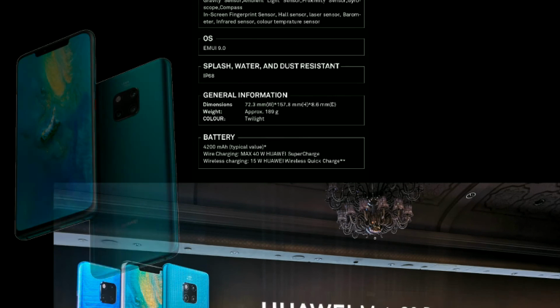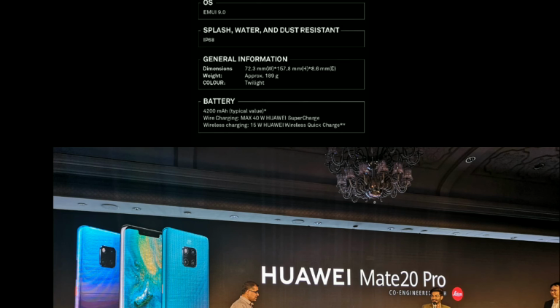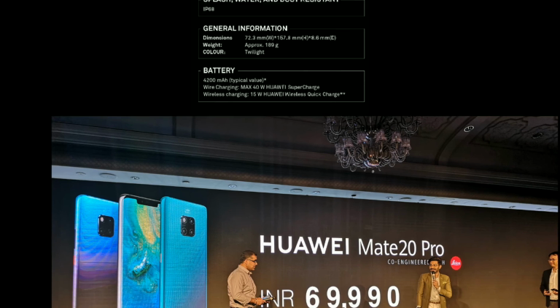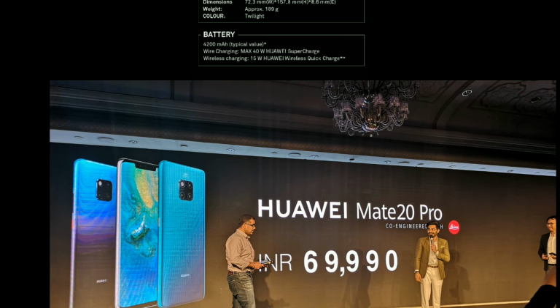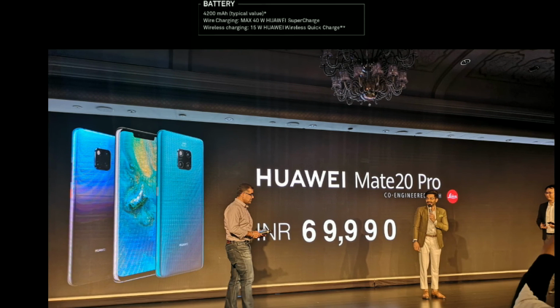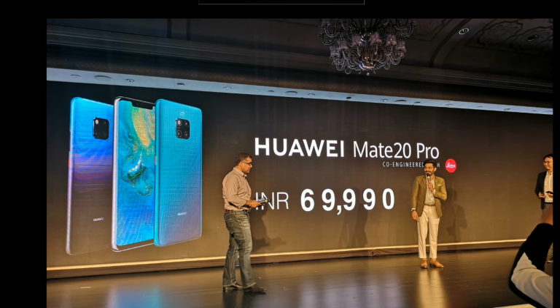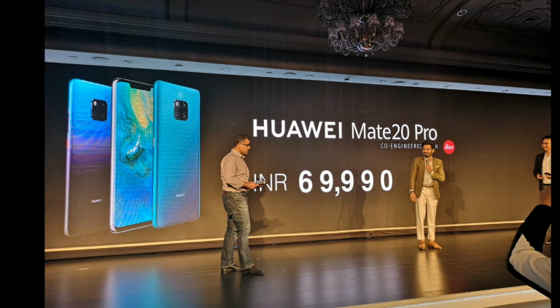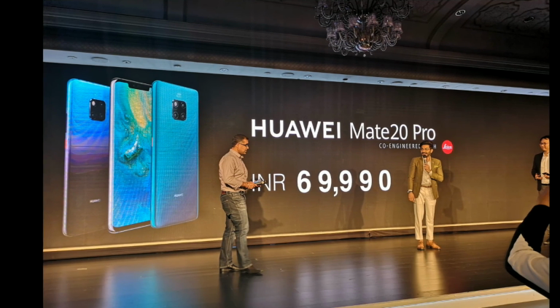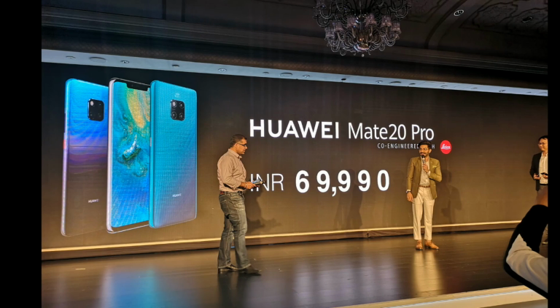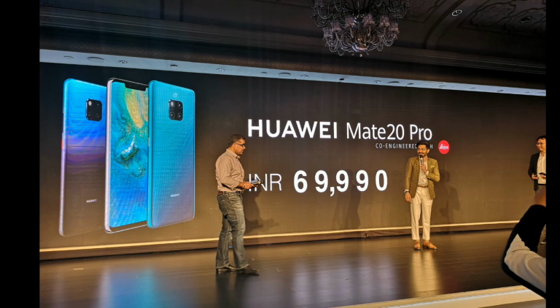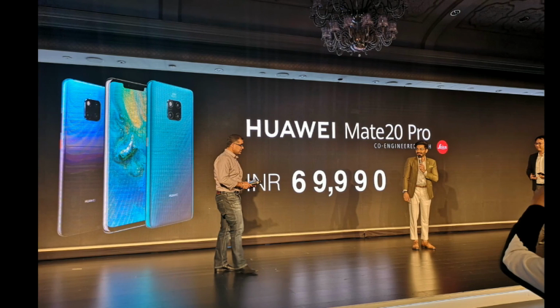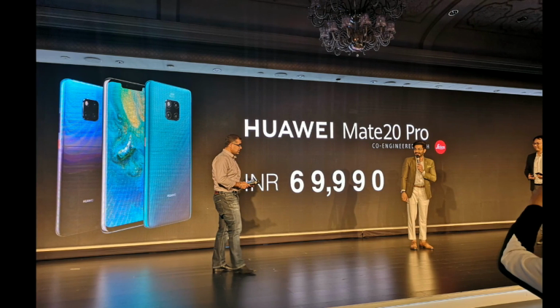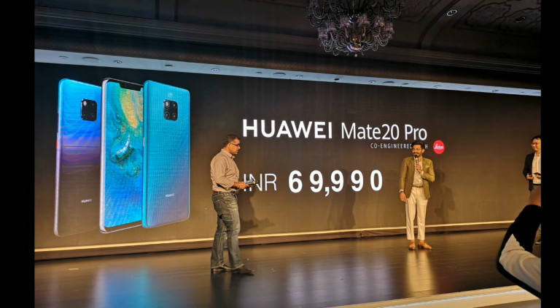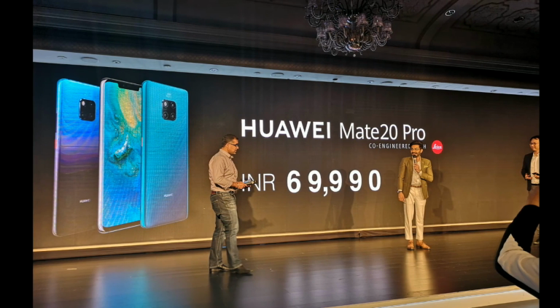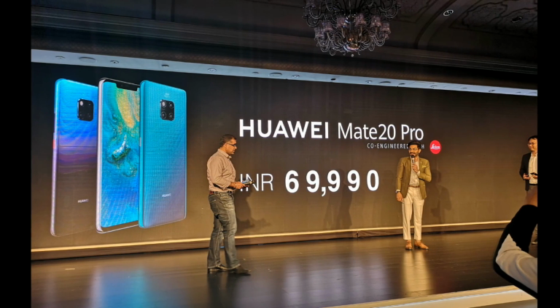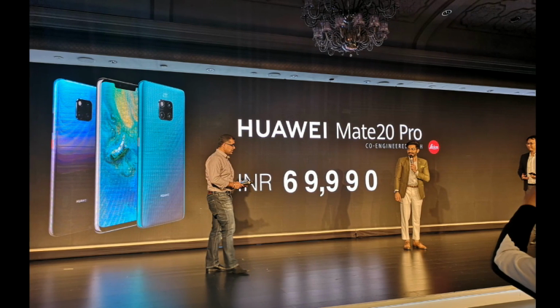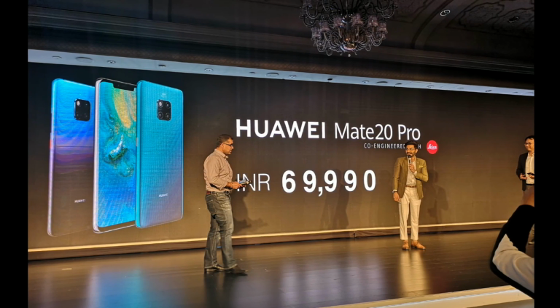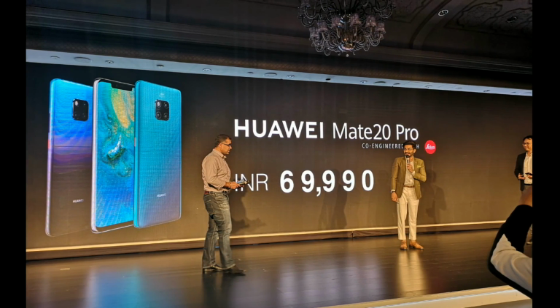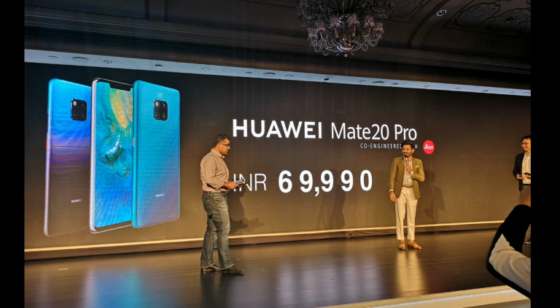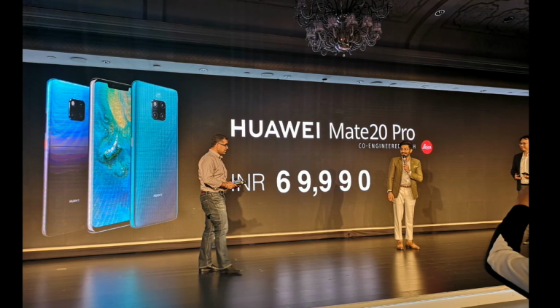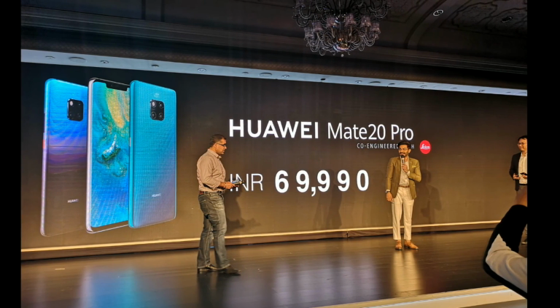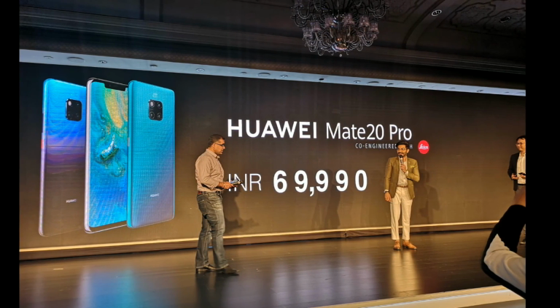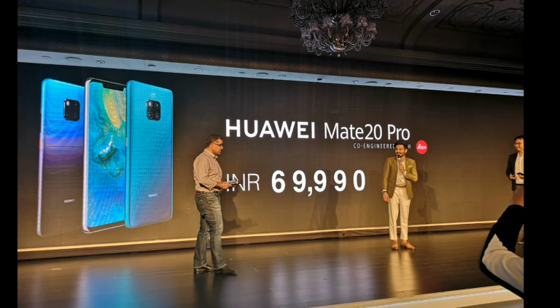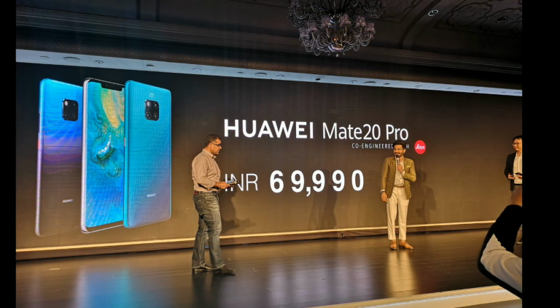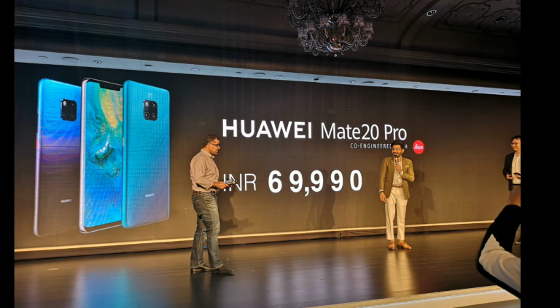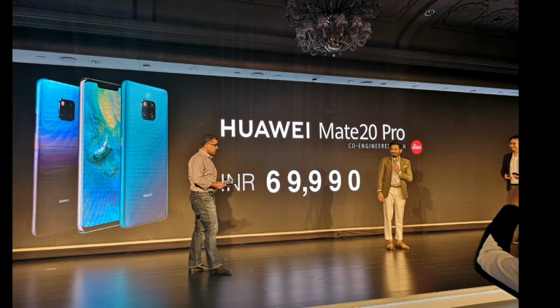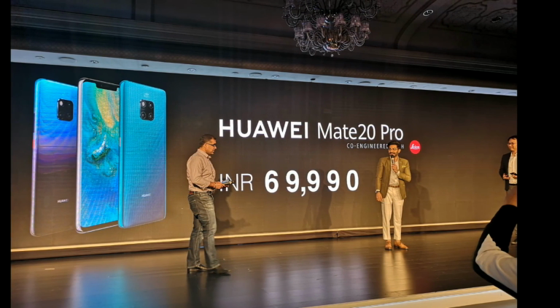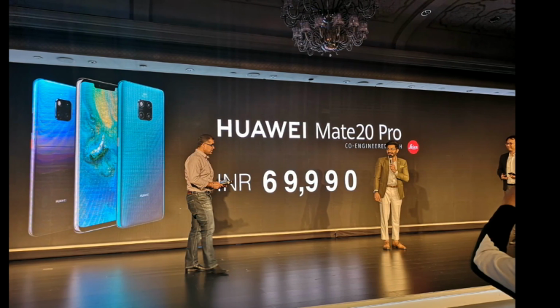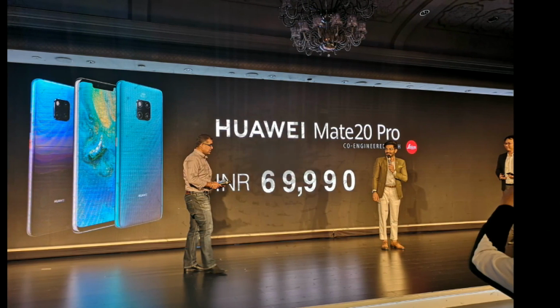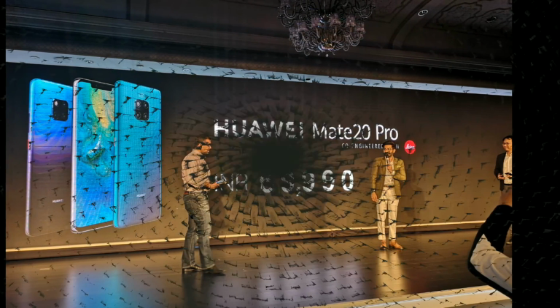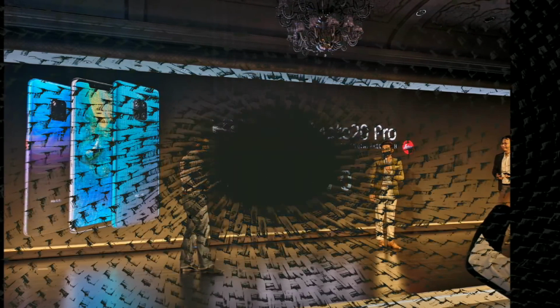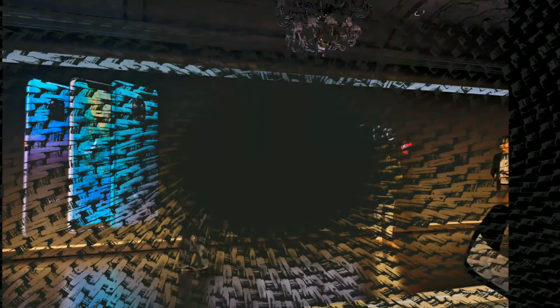The Mate 20 Pro comes in two different colors — emerald green and twilight — and will set you back 69,990 rupees.